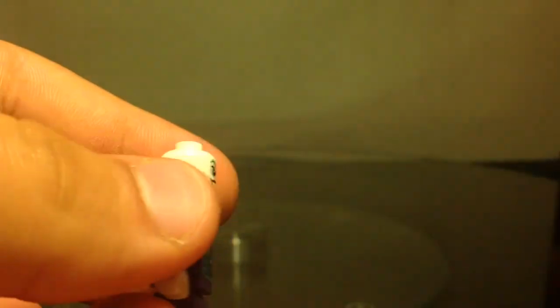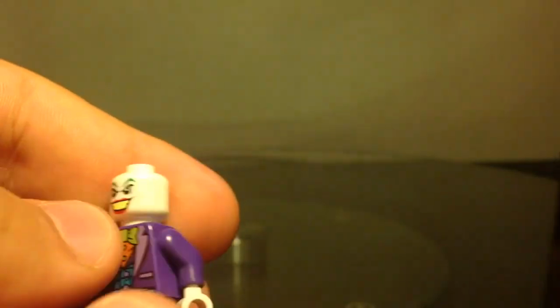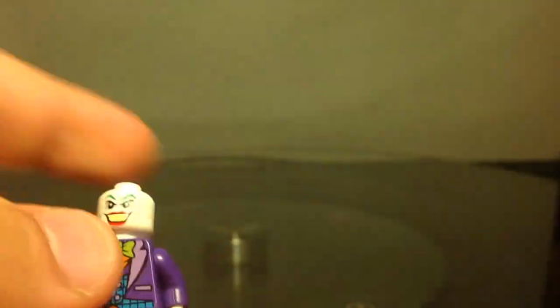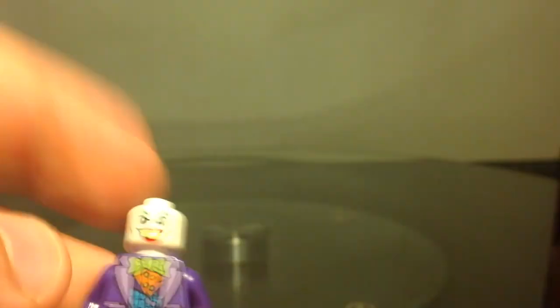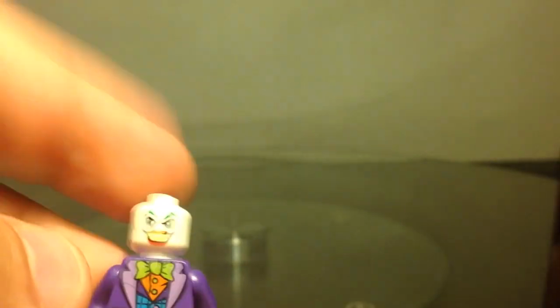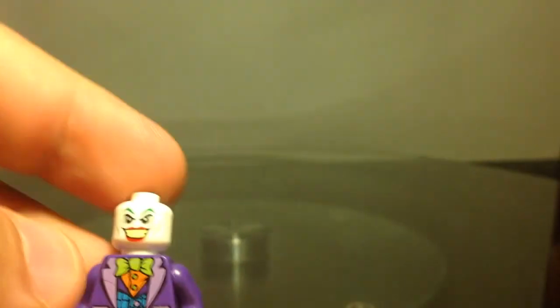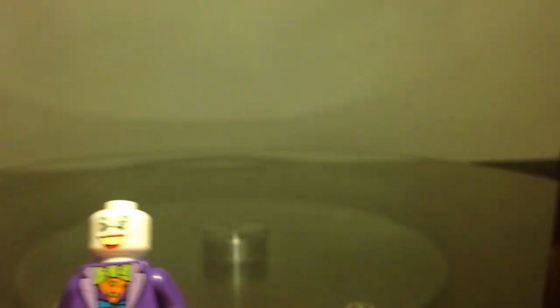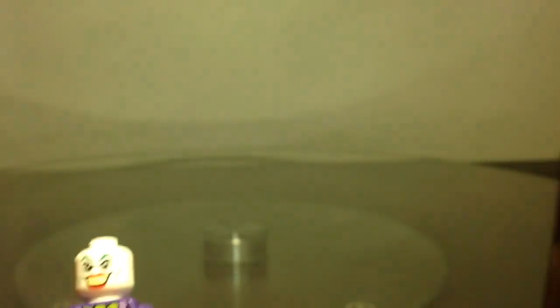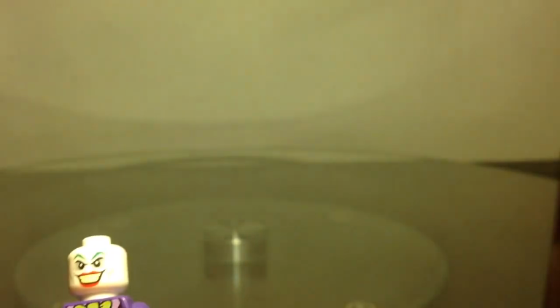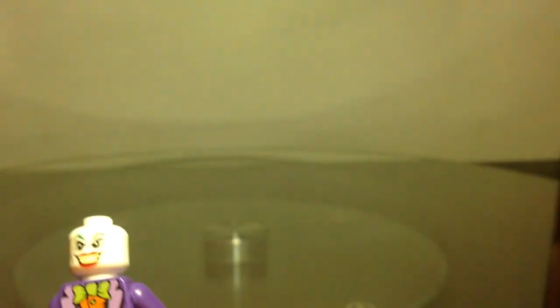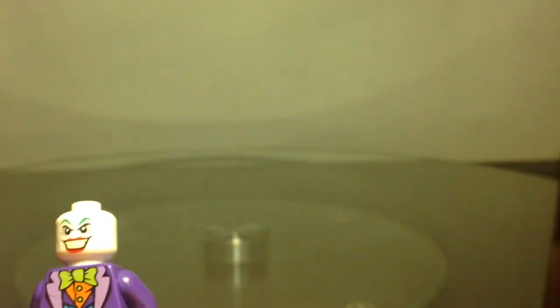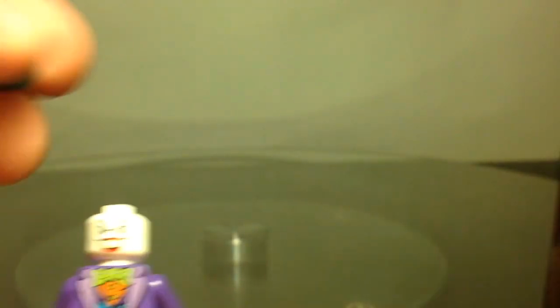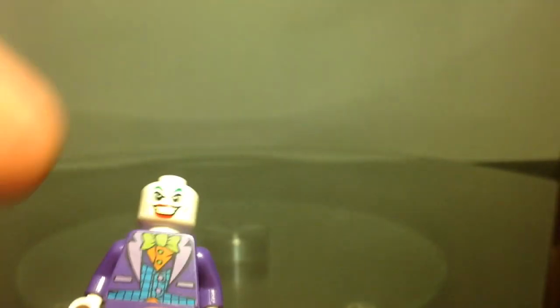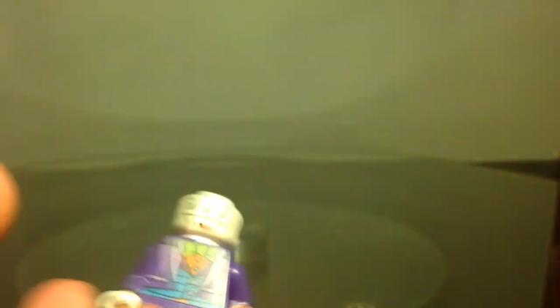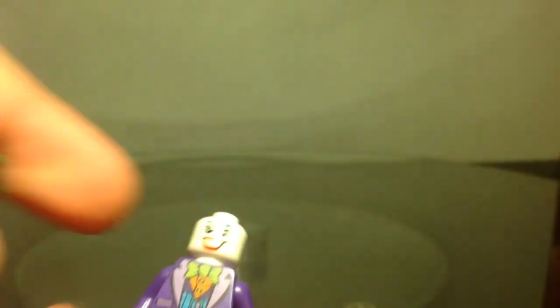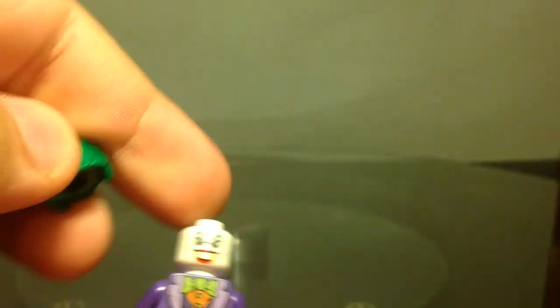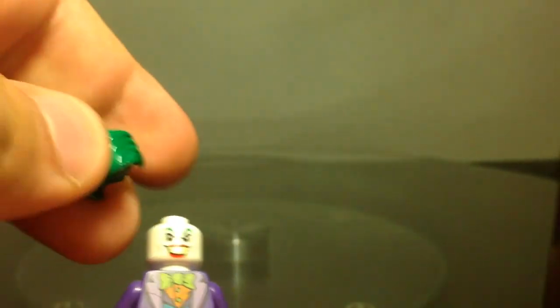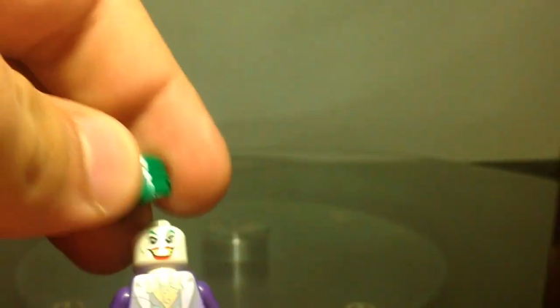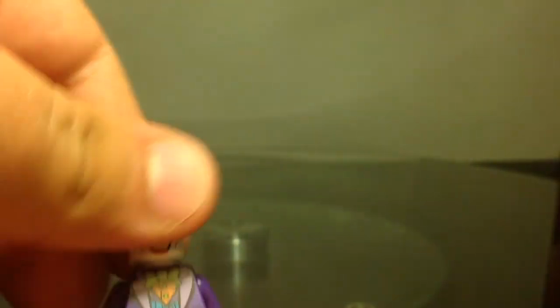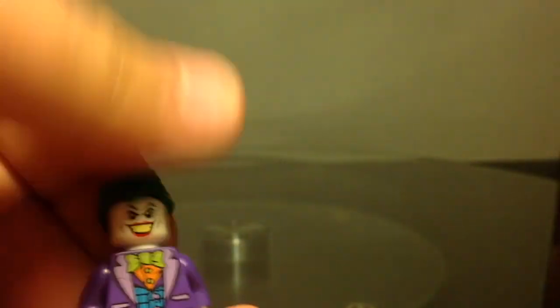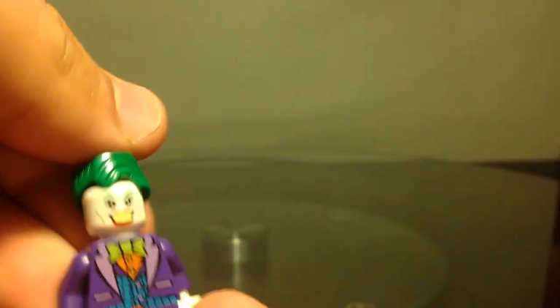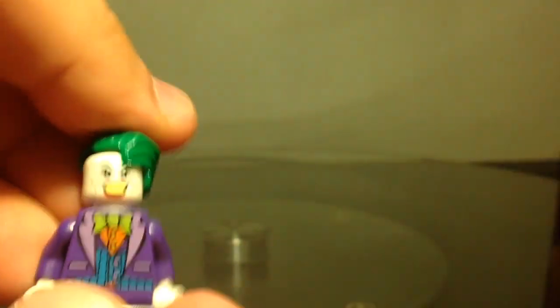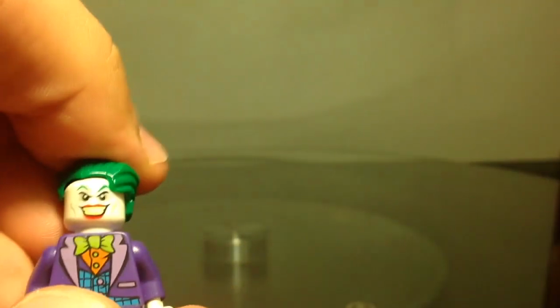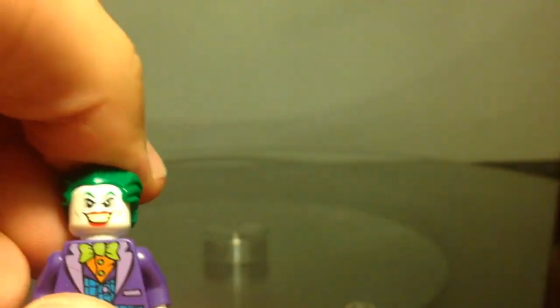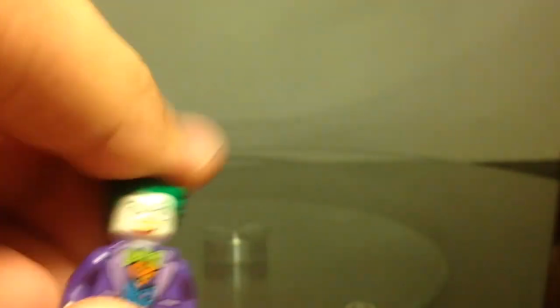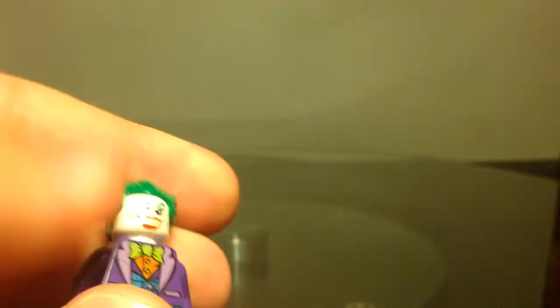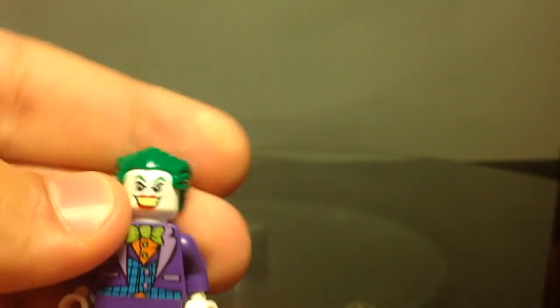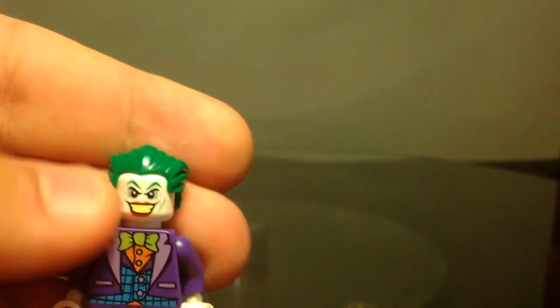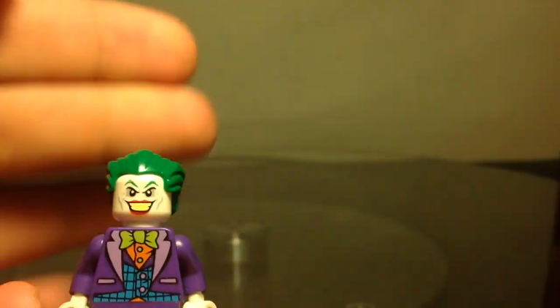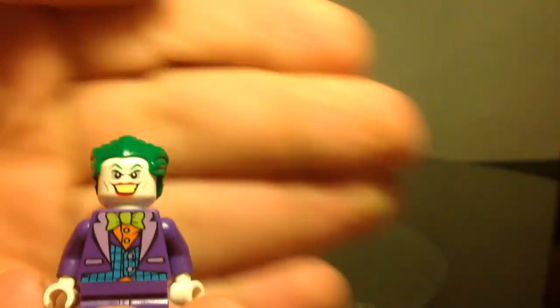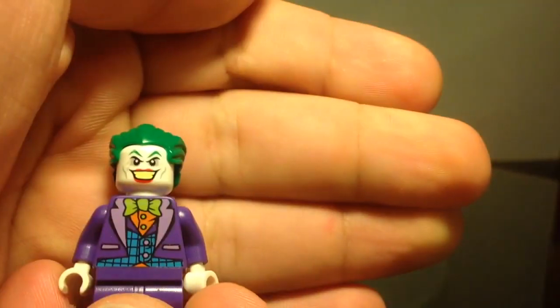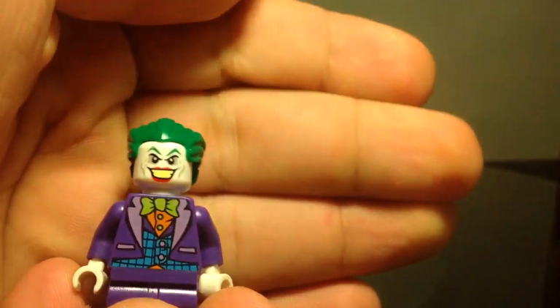You need the old Joker. Just put on the hair piece and you're done.